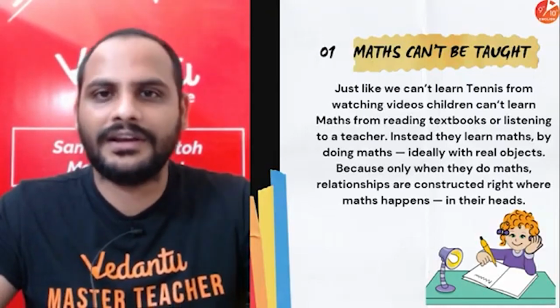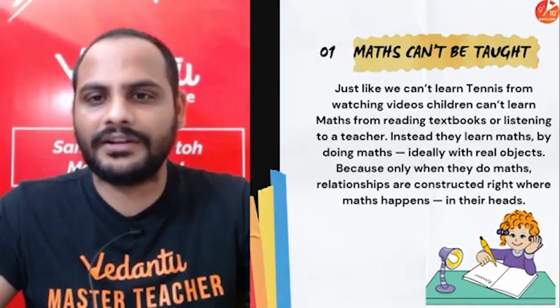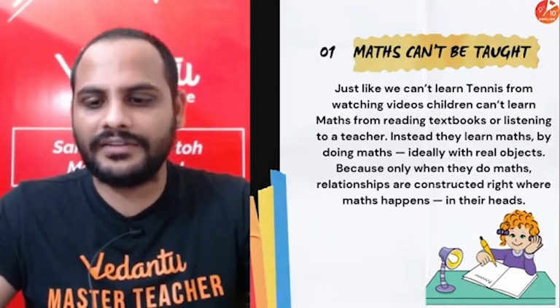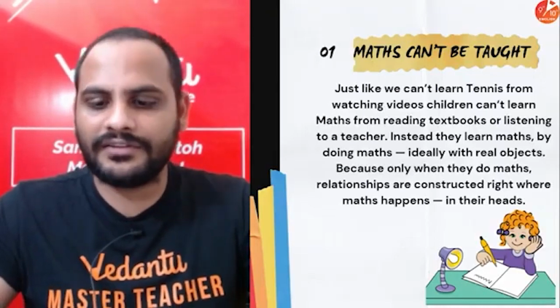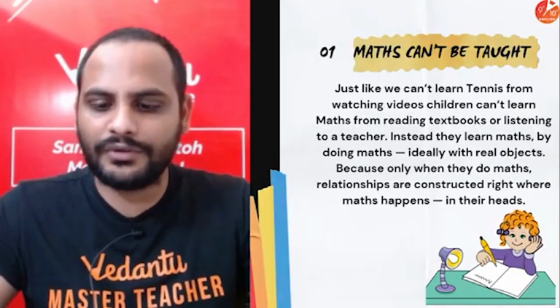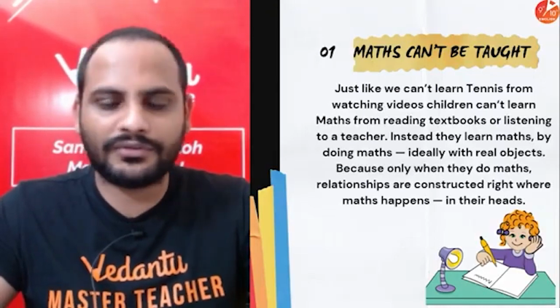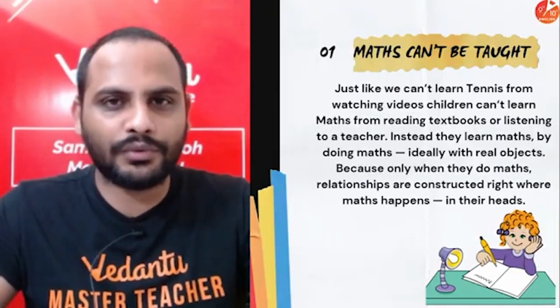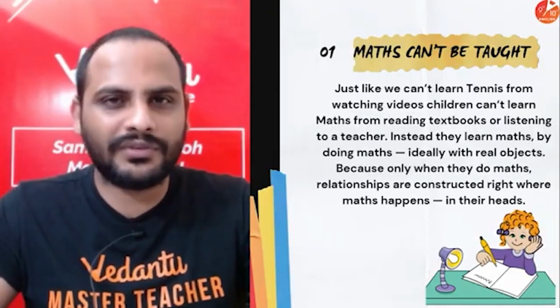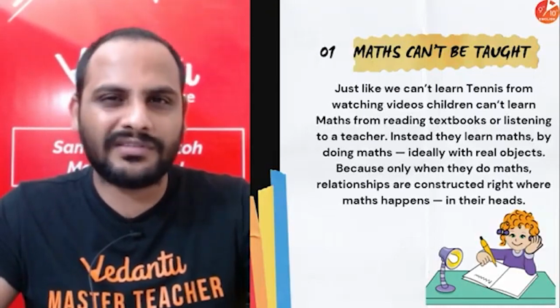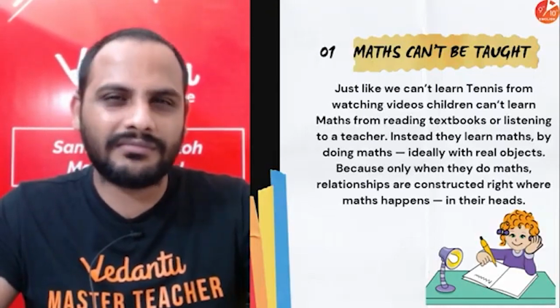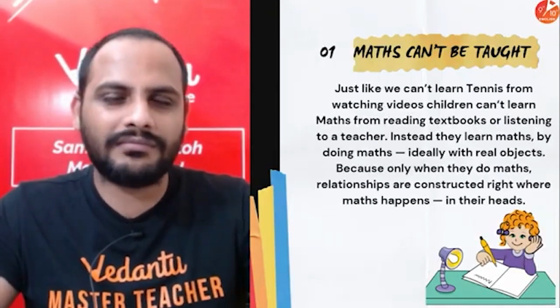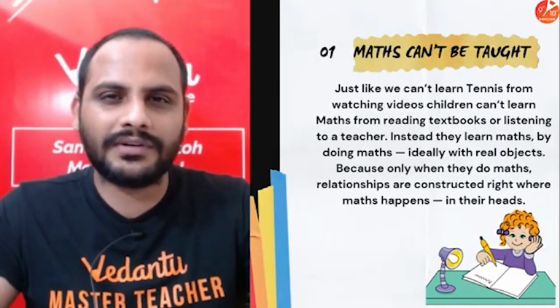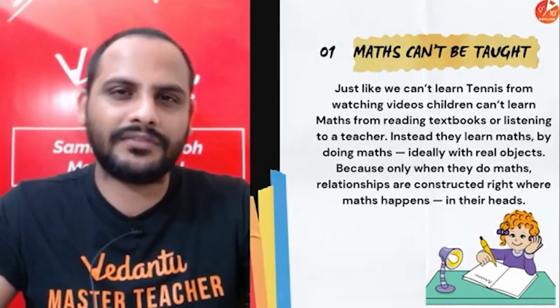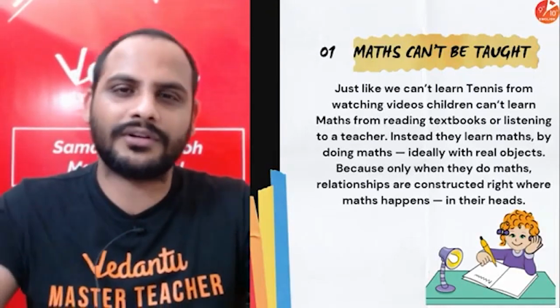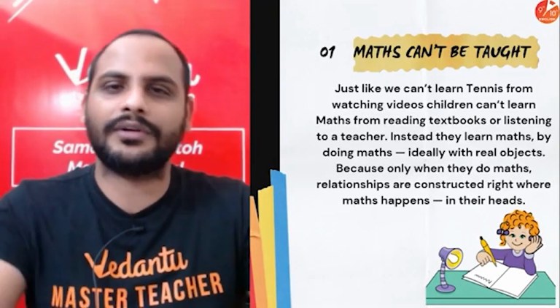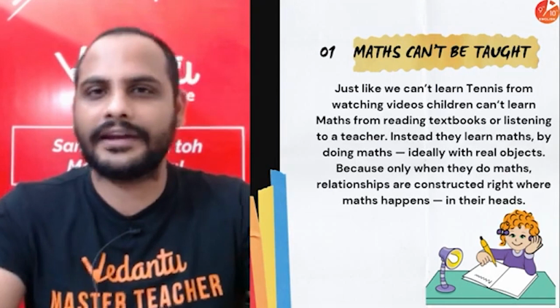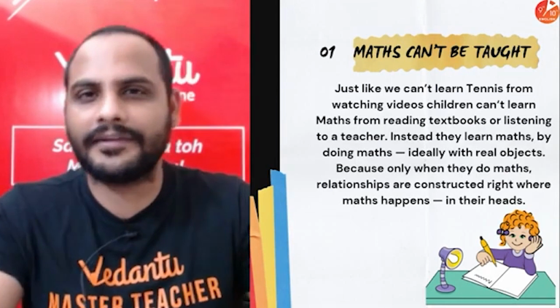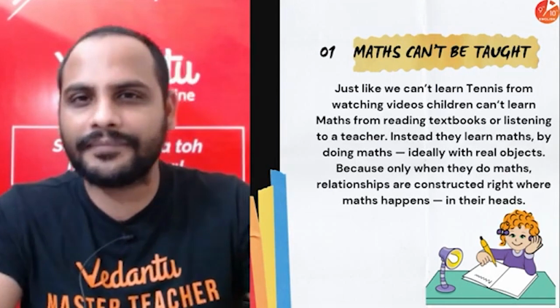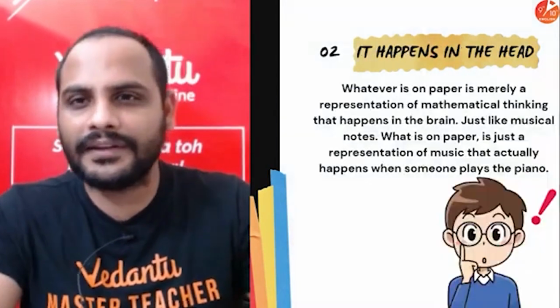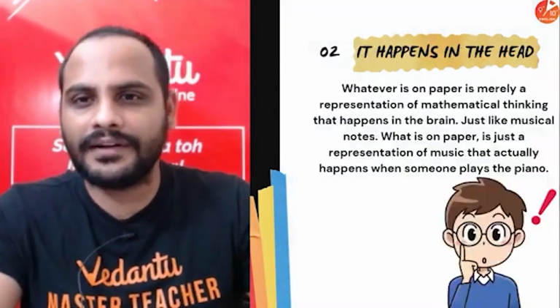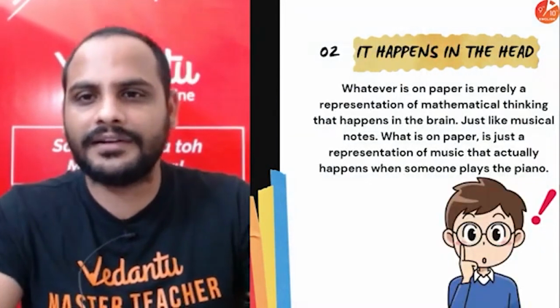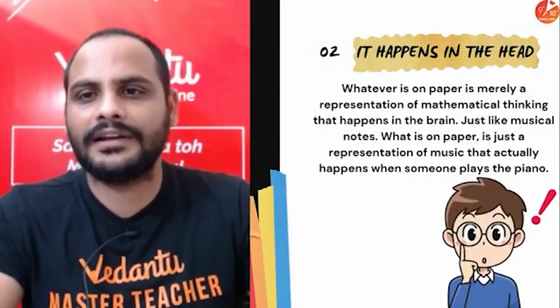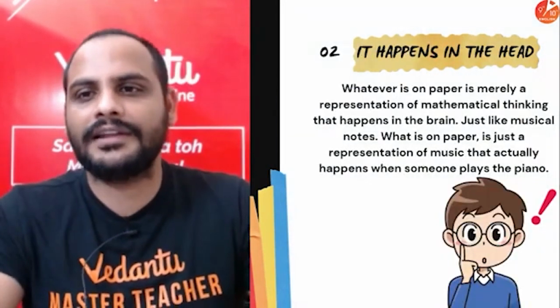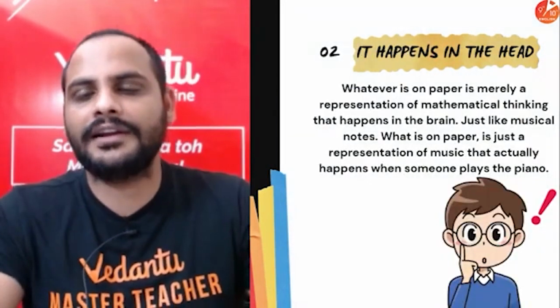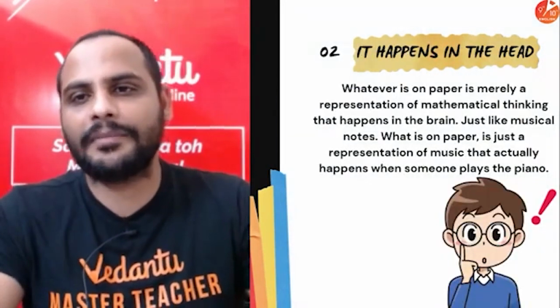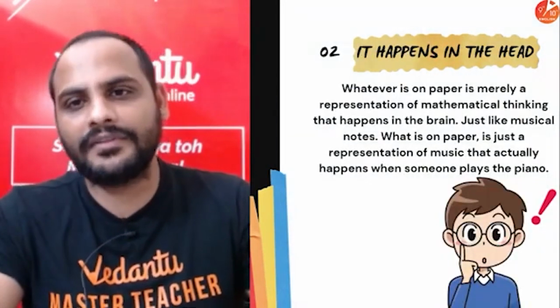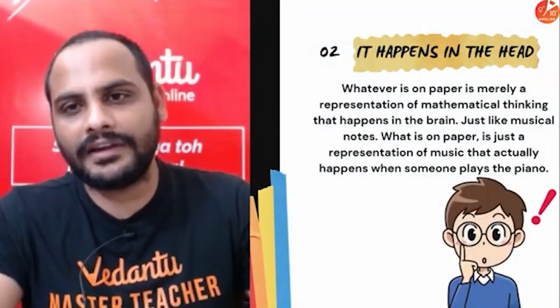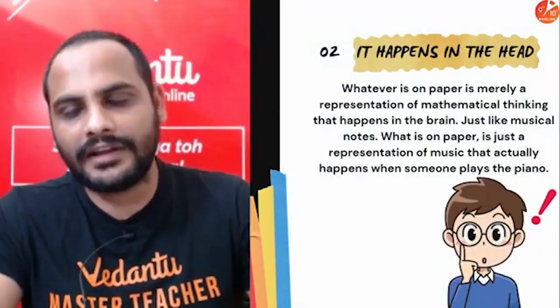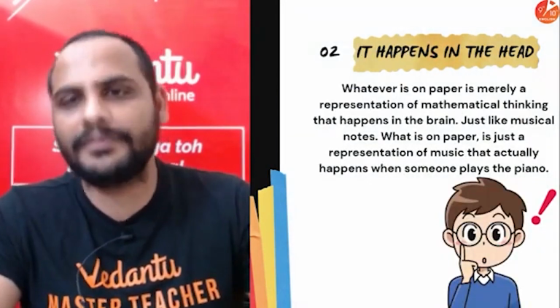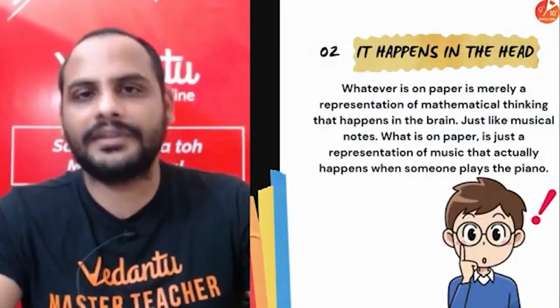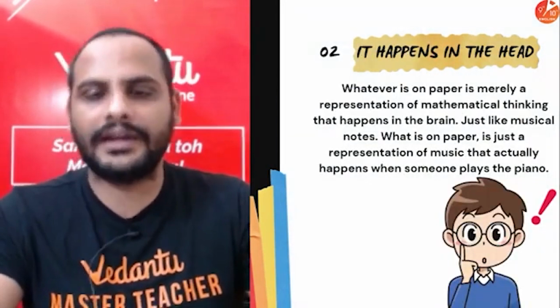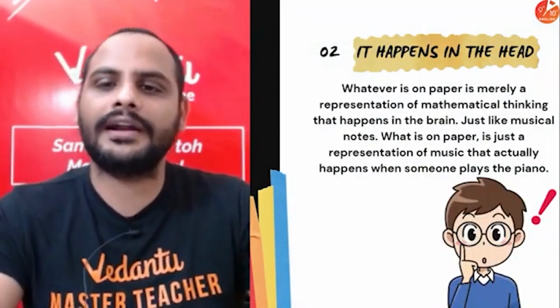Just going through the notes is not a good idea. It happens in the head — when you are writing something and doing the calculation, it is very important to understand it as well.